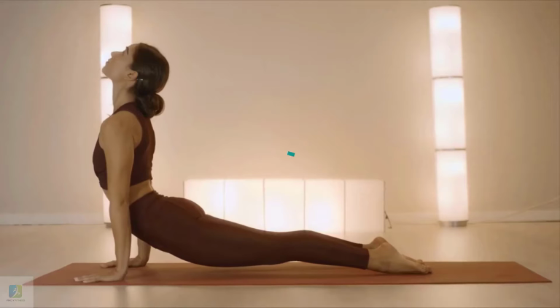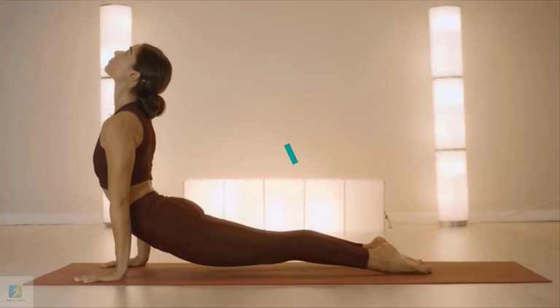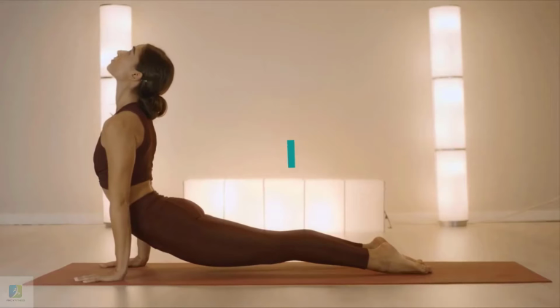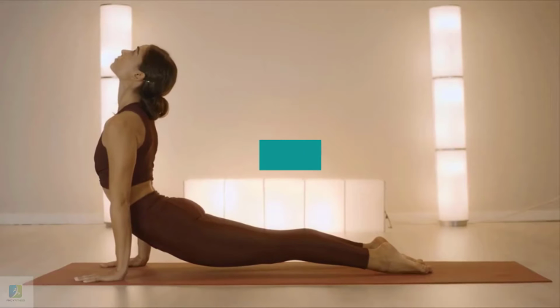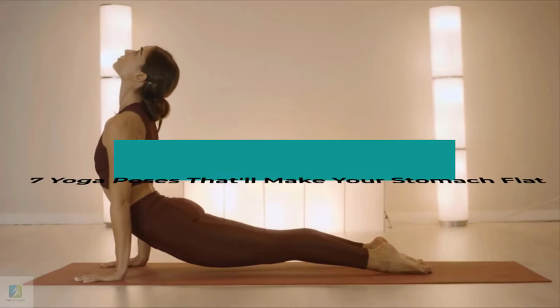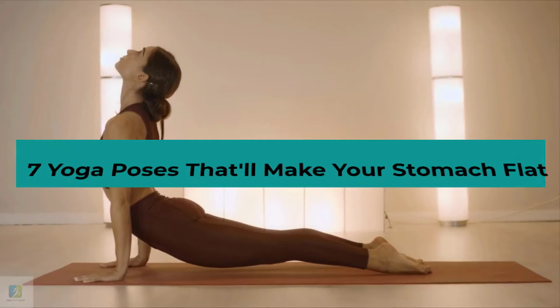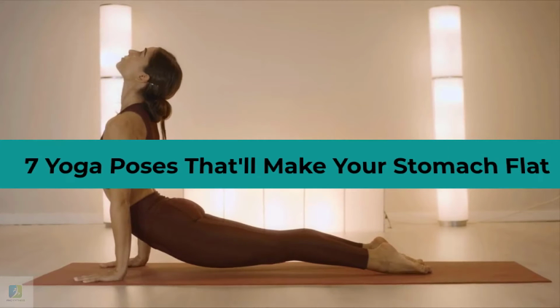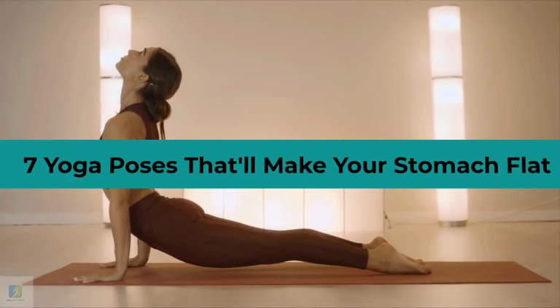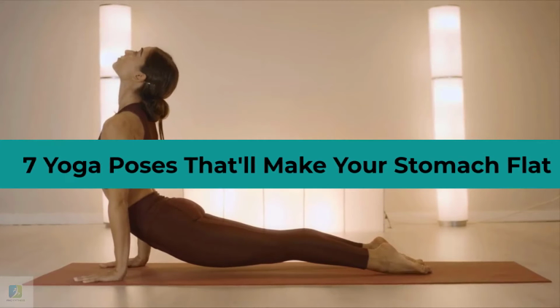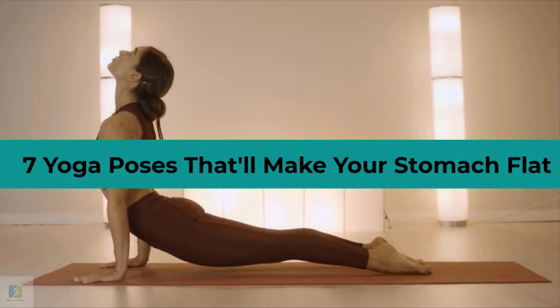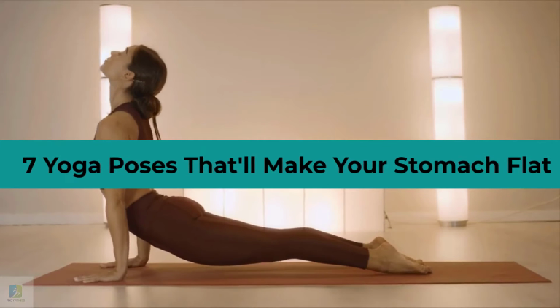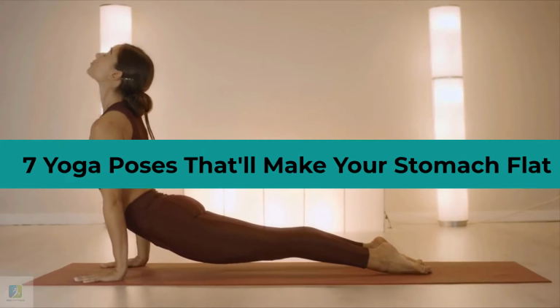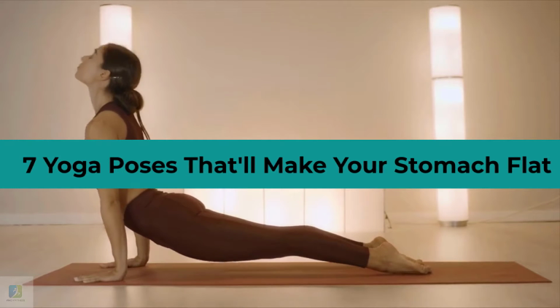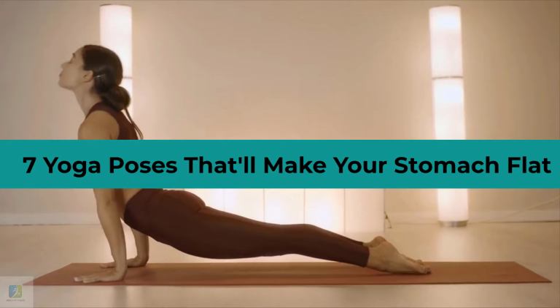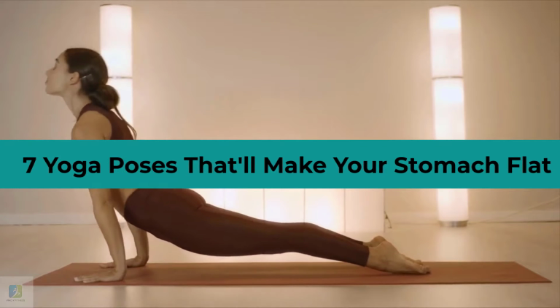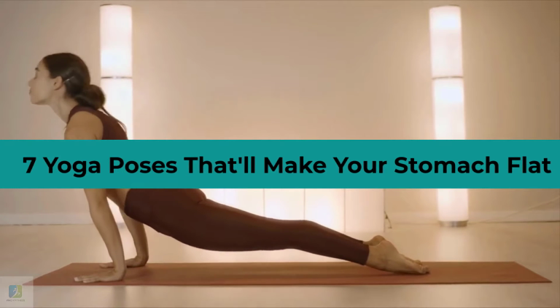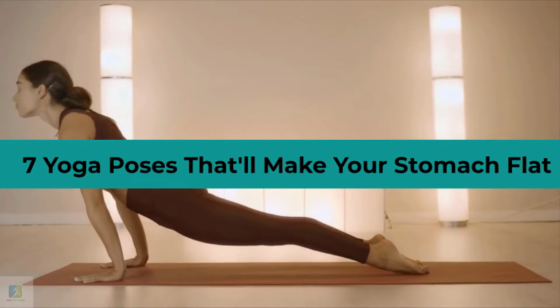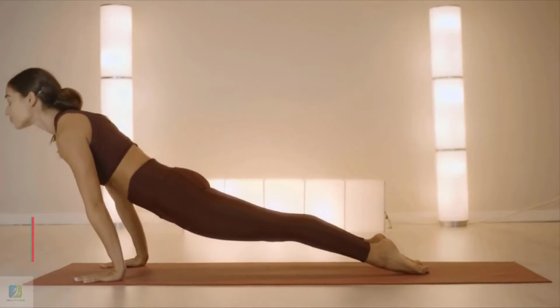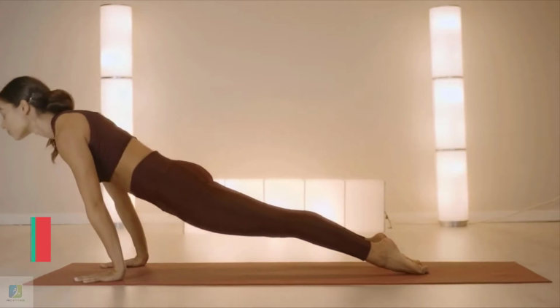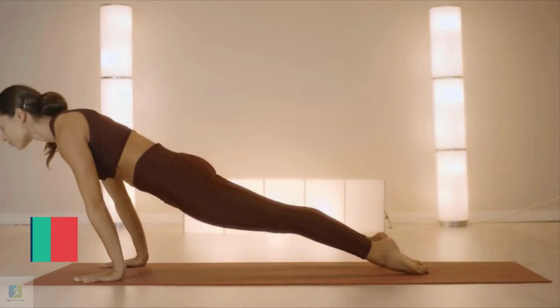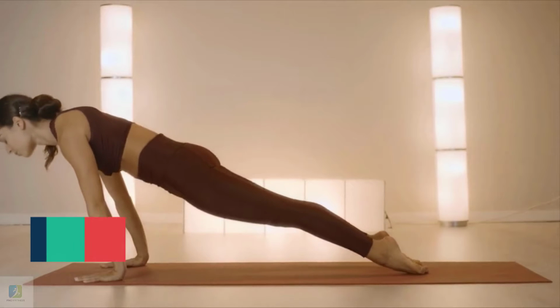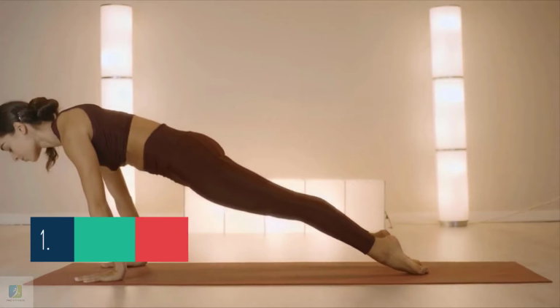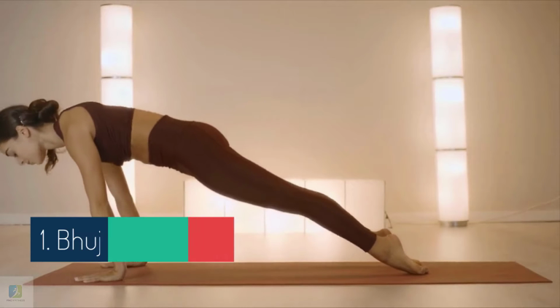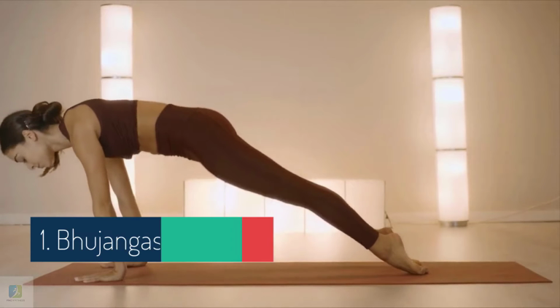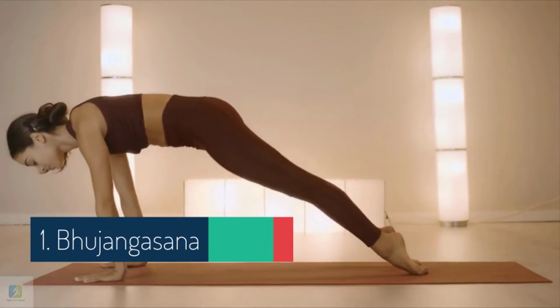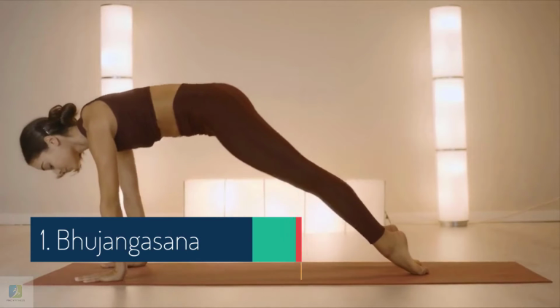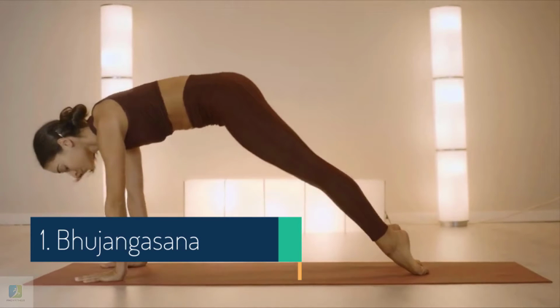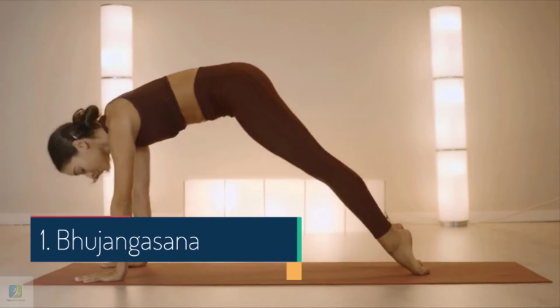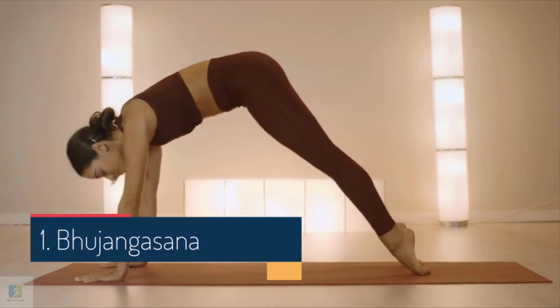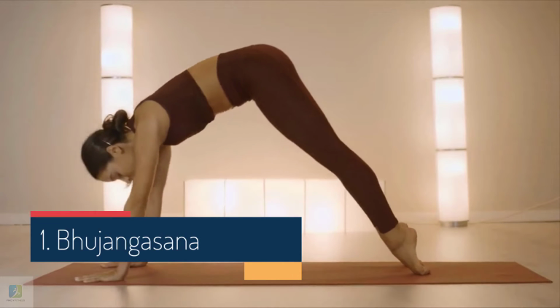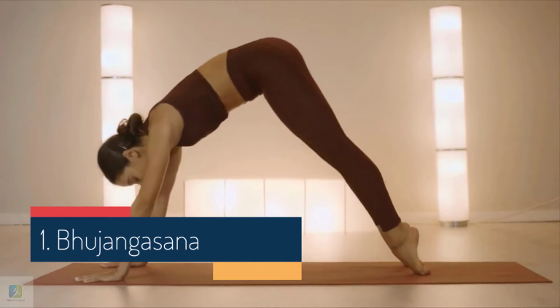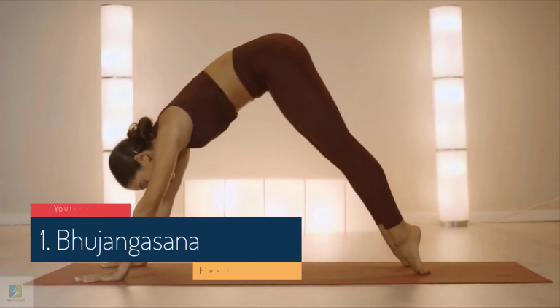7 Yoga Poses That'll Make Your Stomach Flat. 1. Bhujangasana, Cobra Pose.